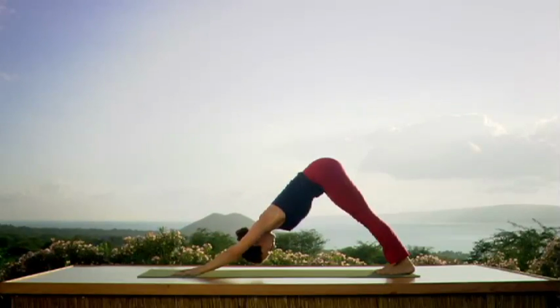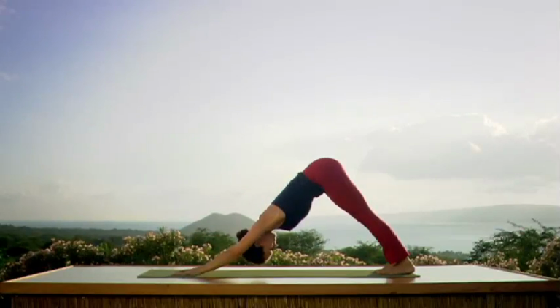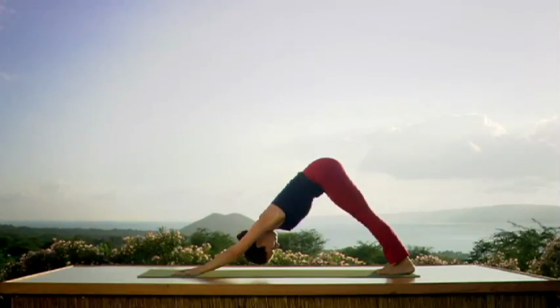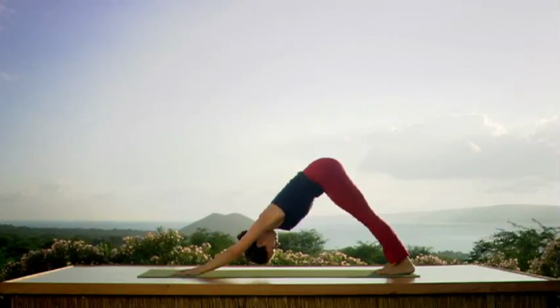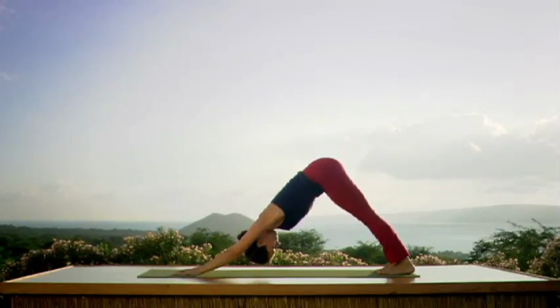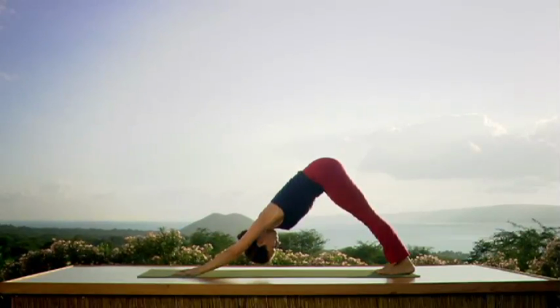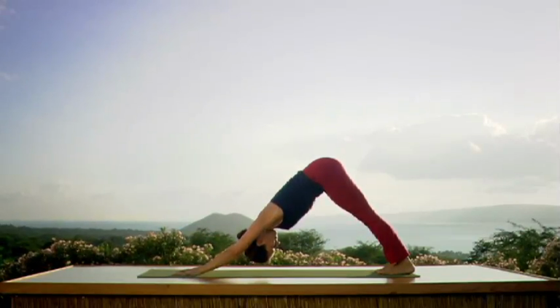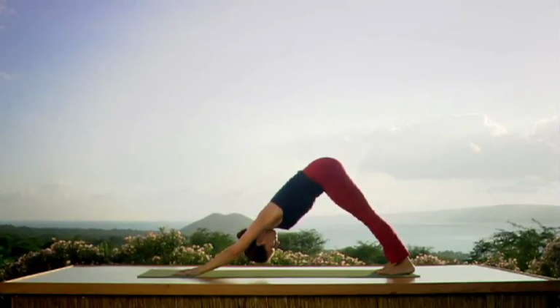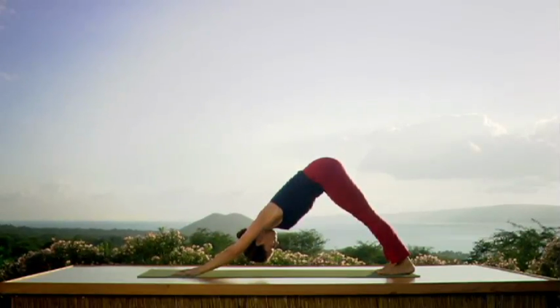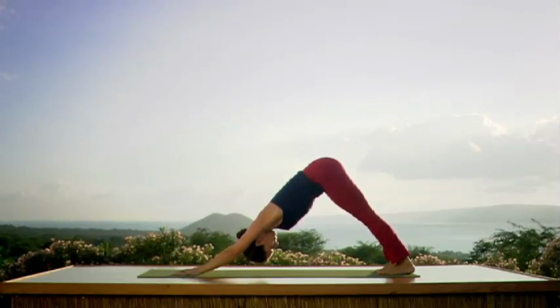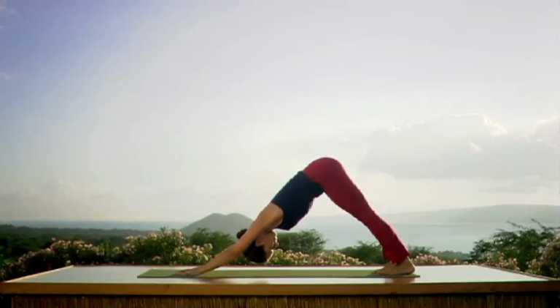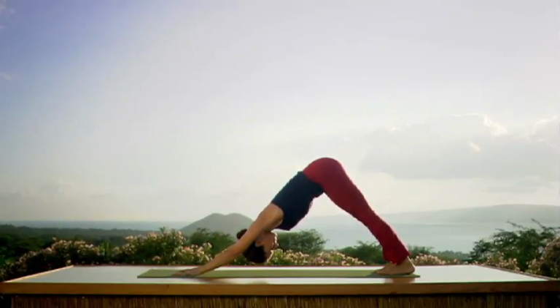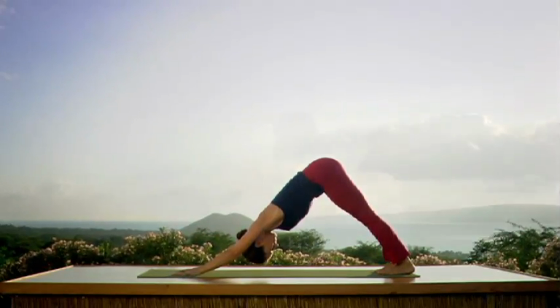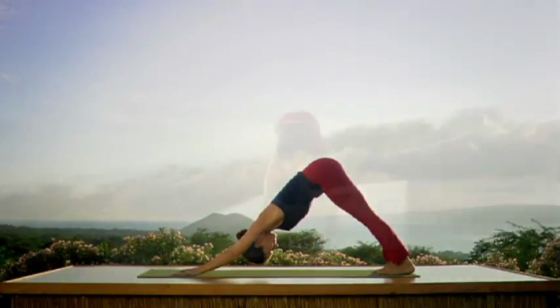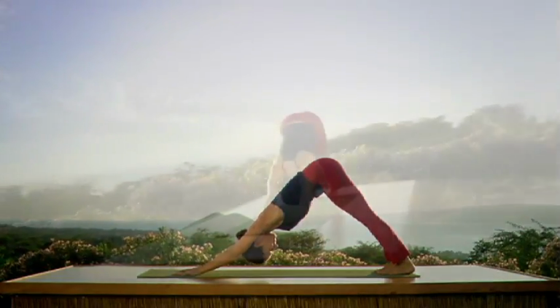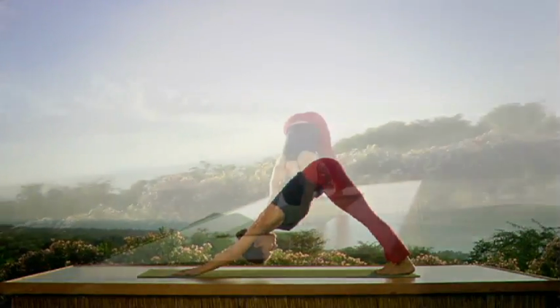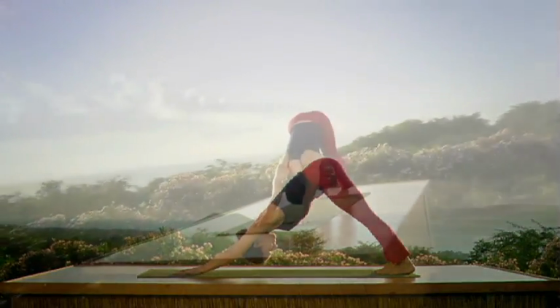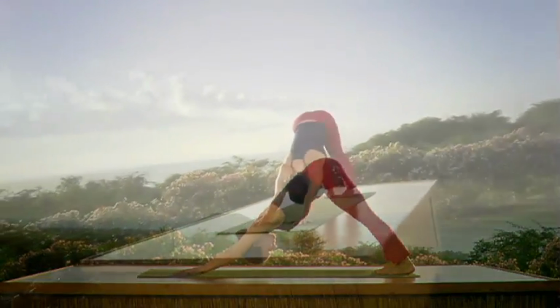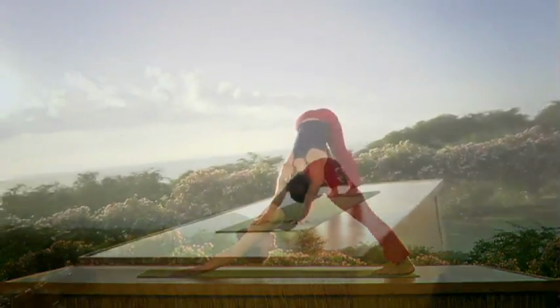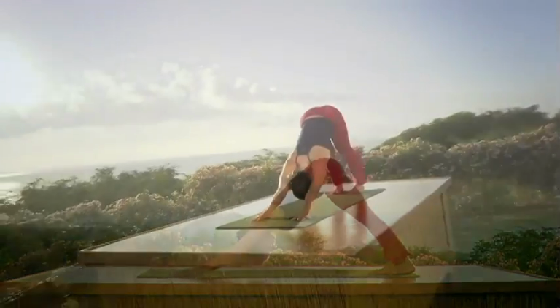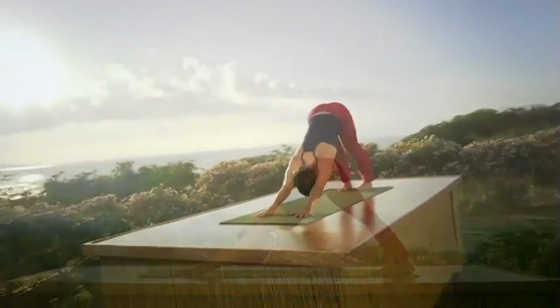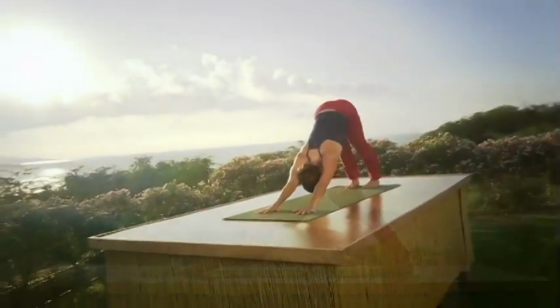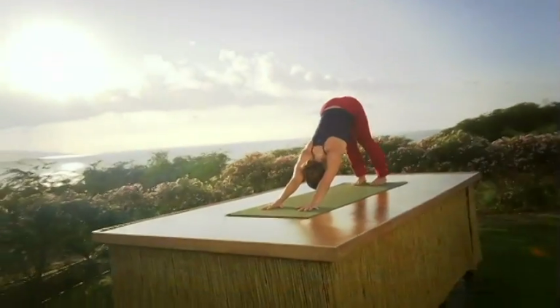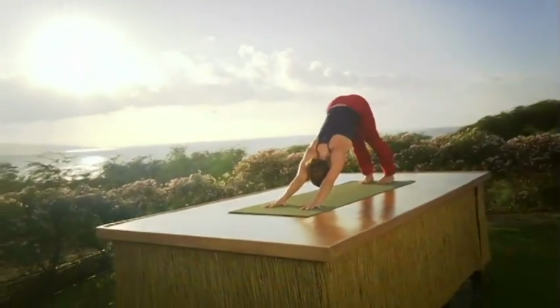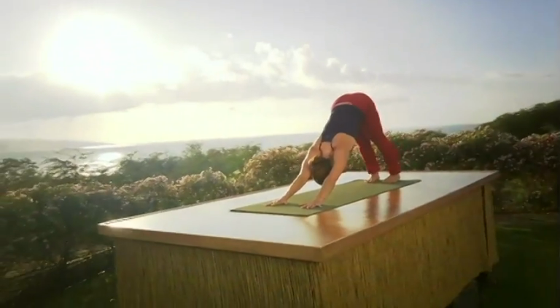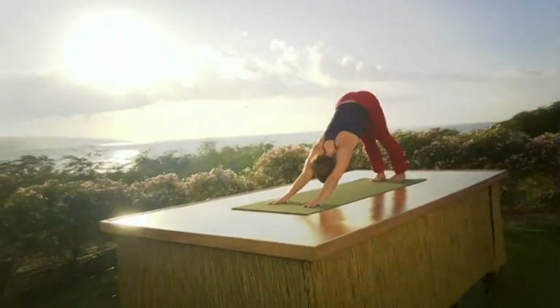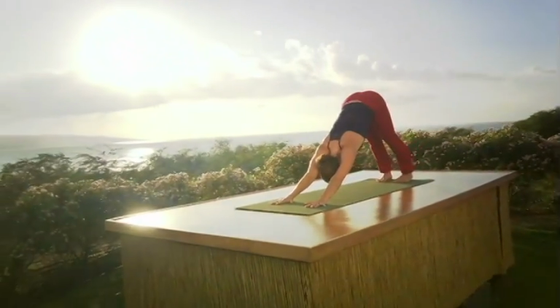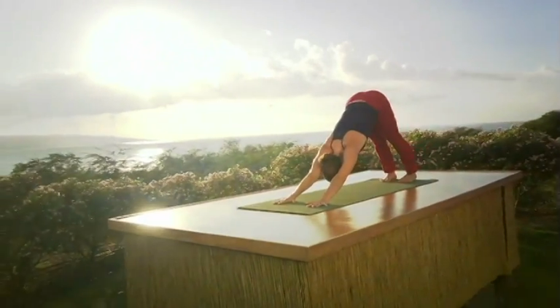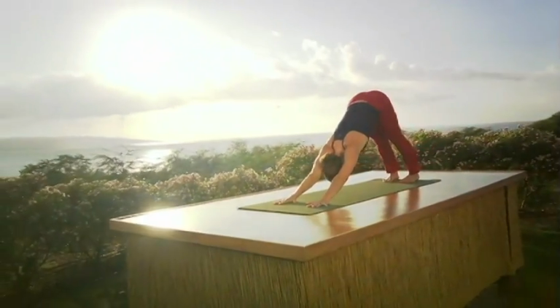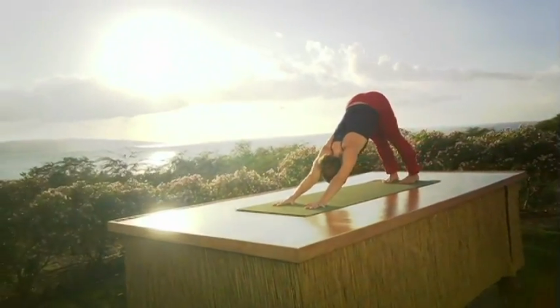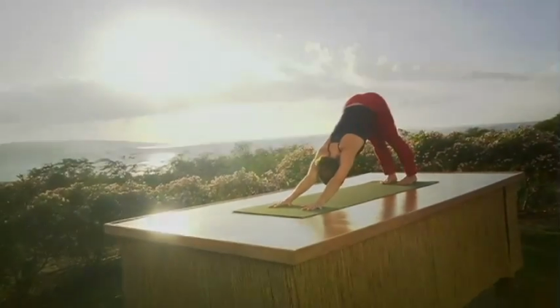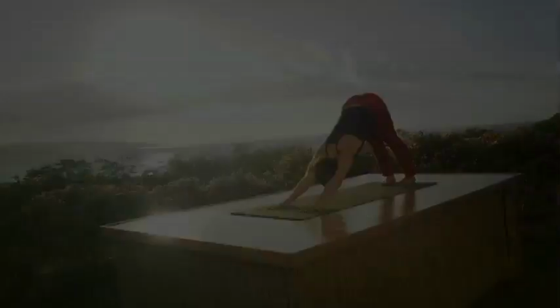Breathe freely. Inhale — extend the arms. Exhale. Press back into your legs.